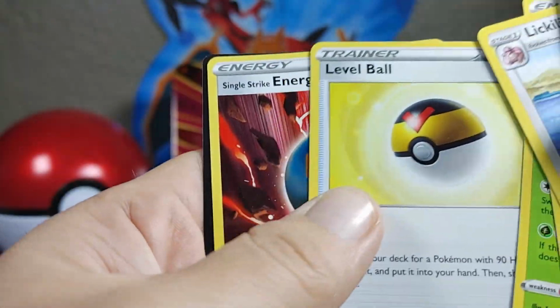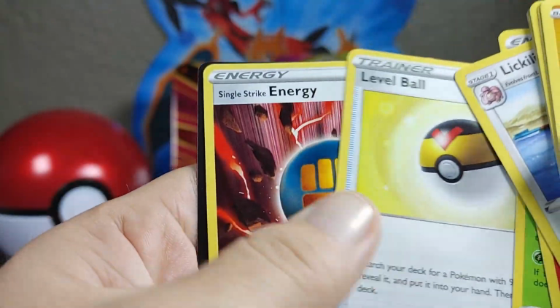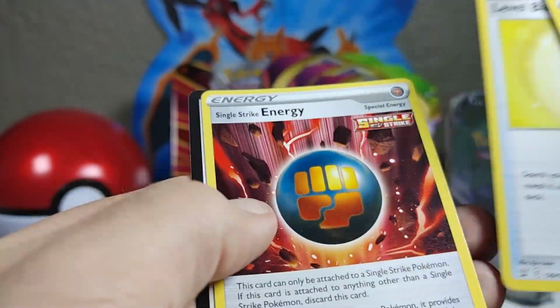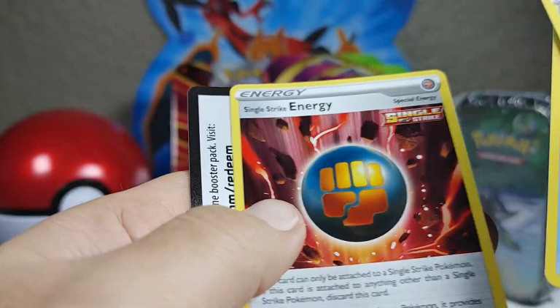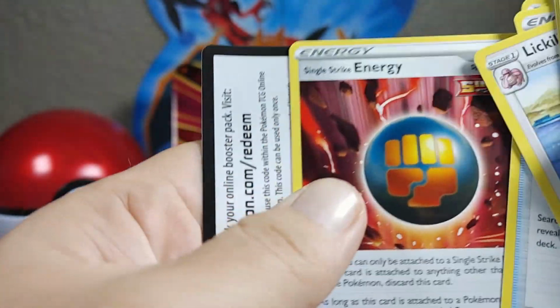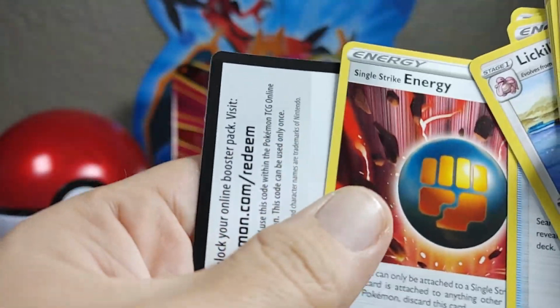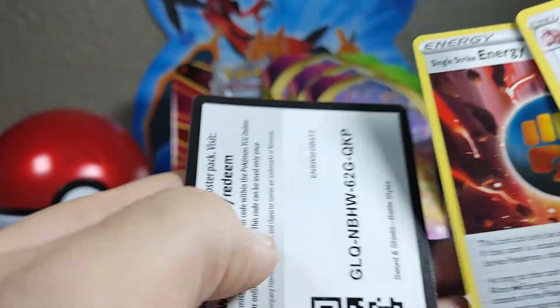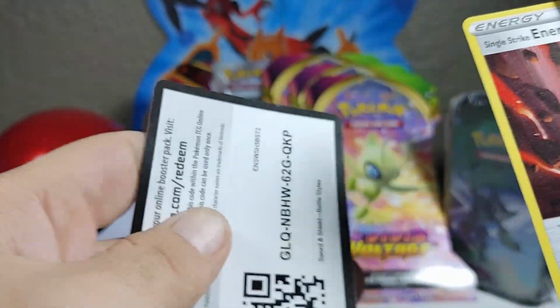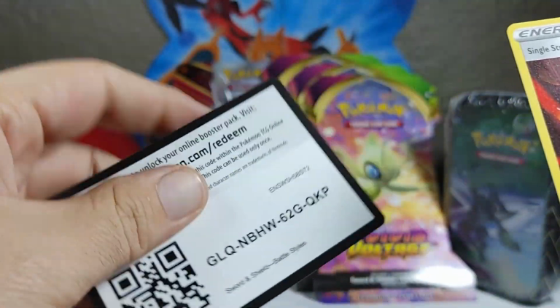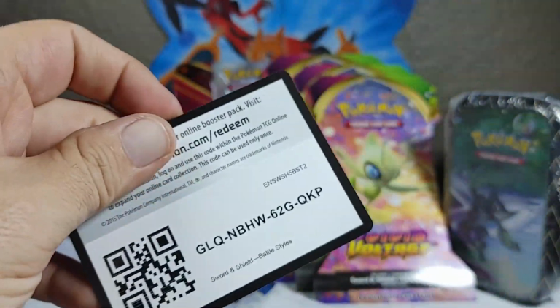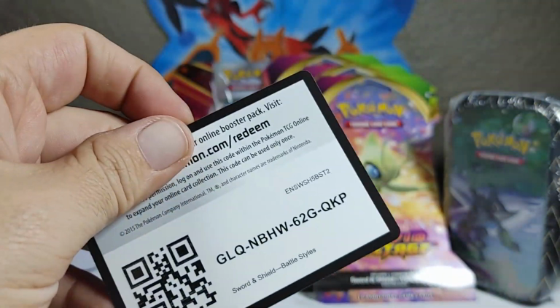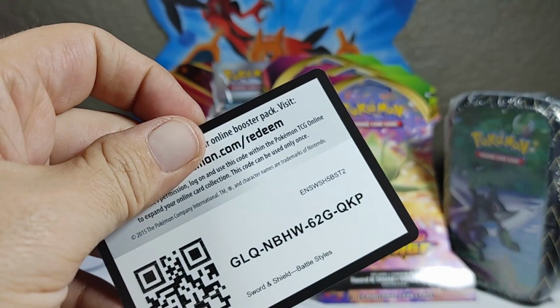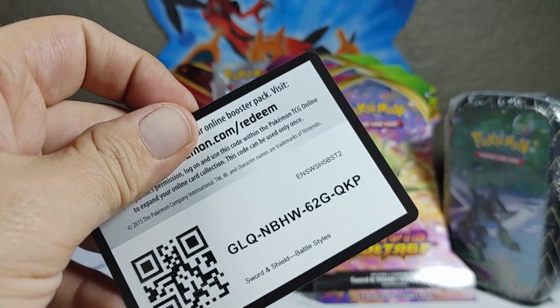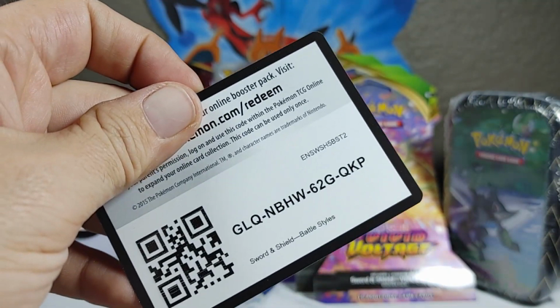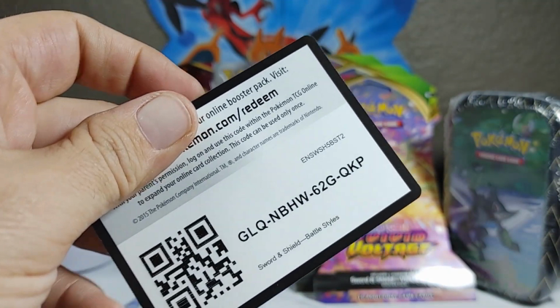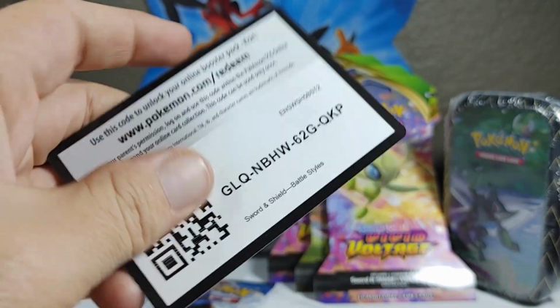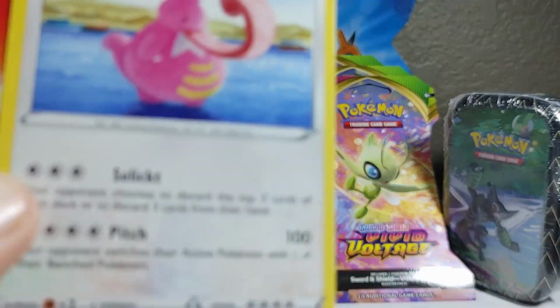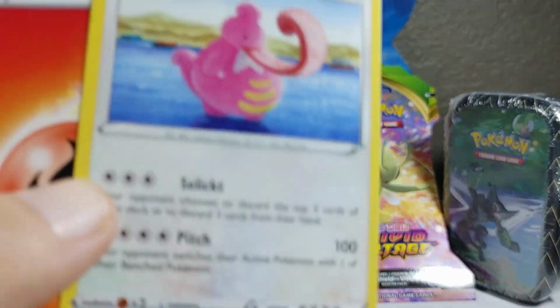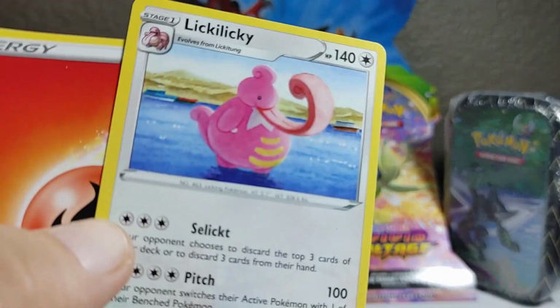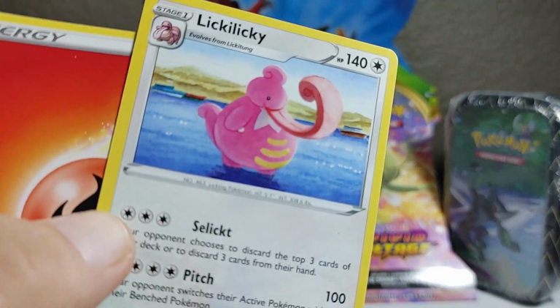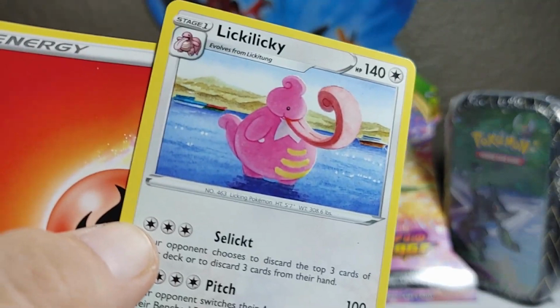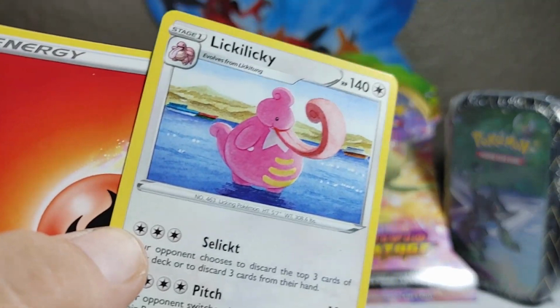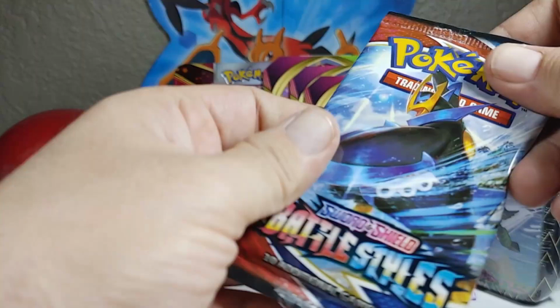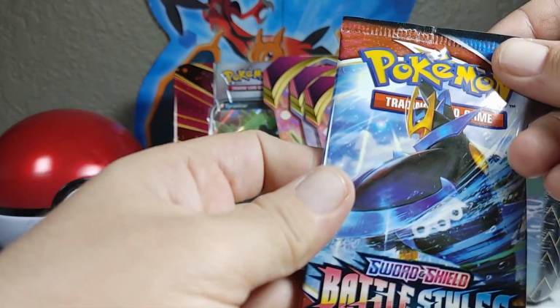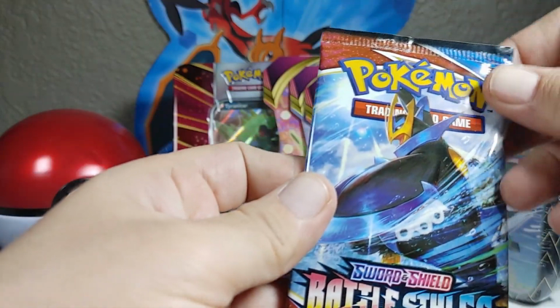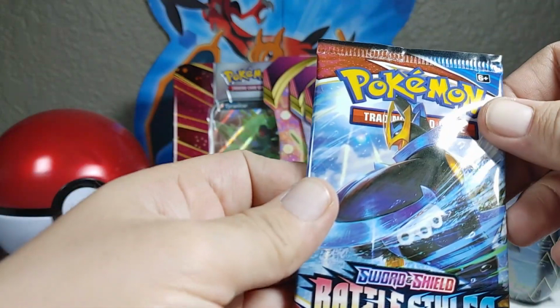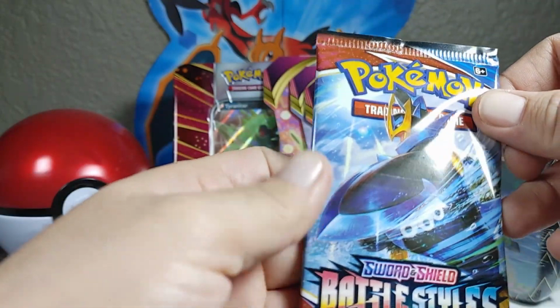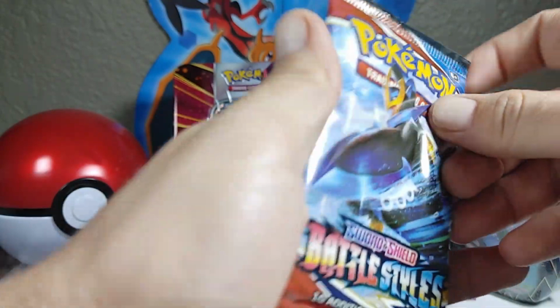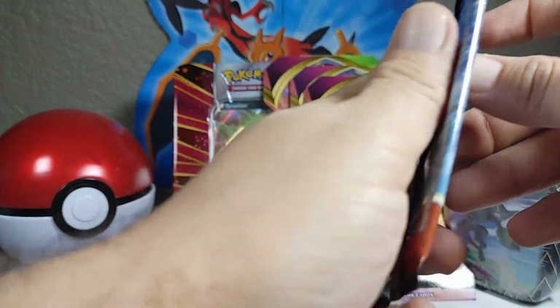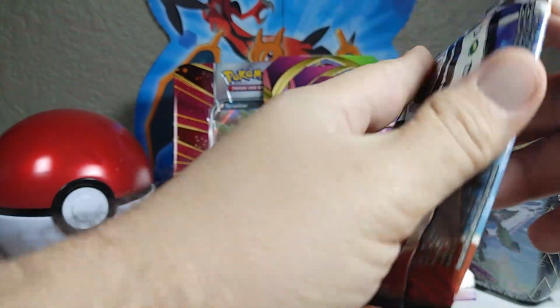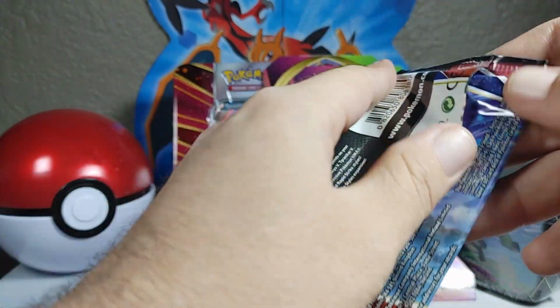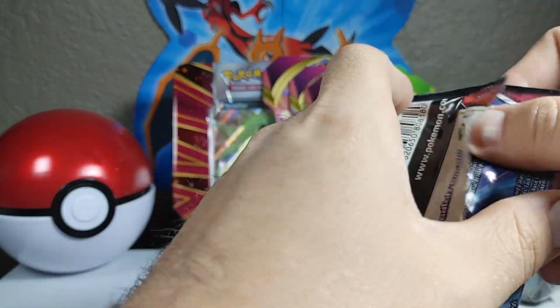Cacturne, Level Ball, Energy, and Code Card. Our next pack here, Battle Styles.